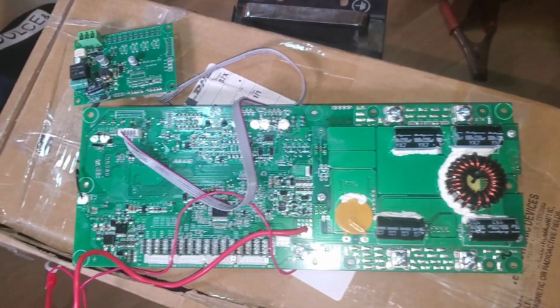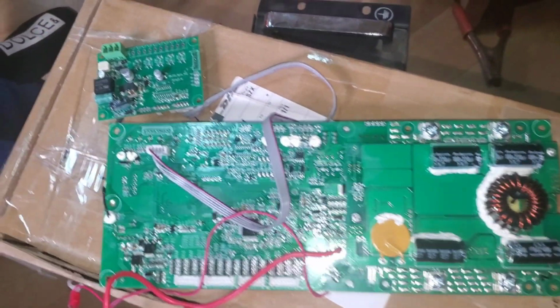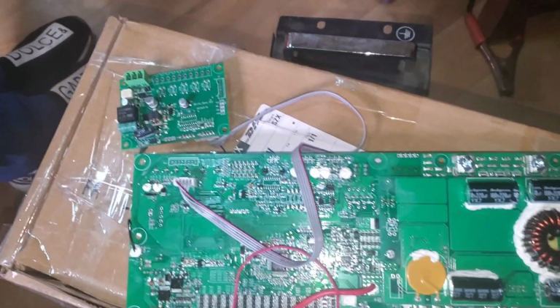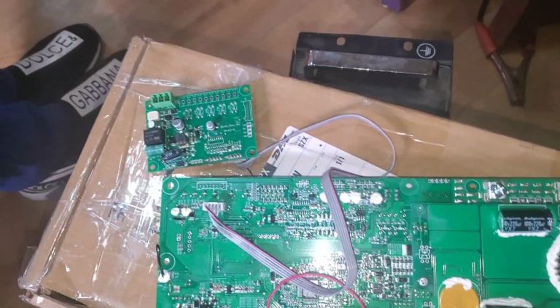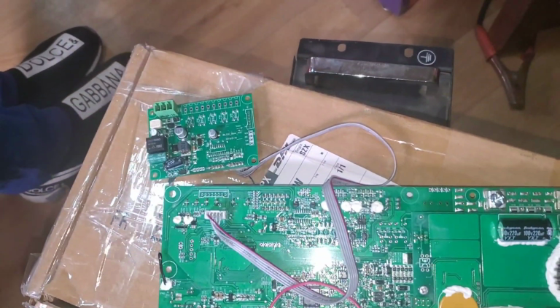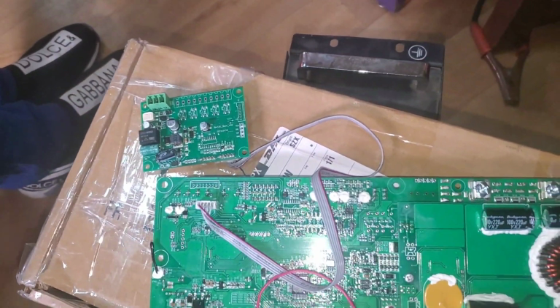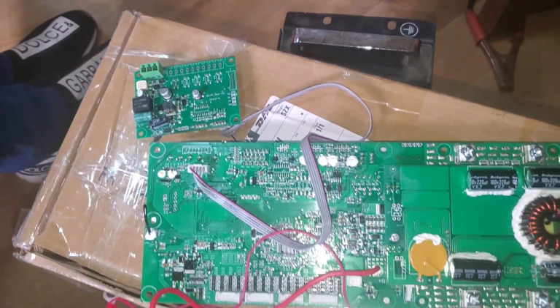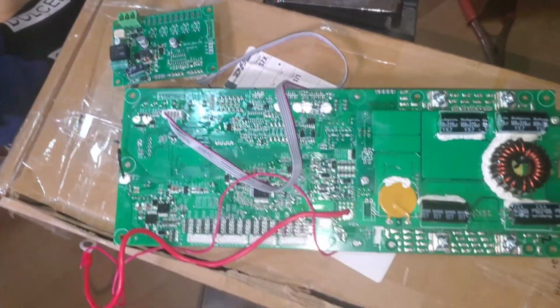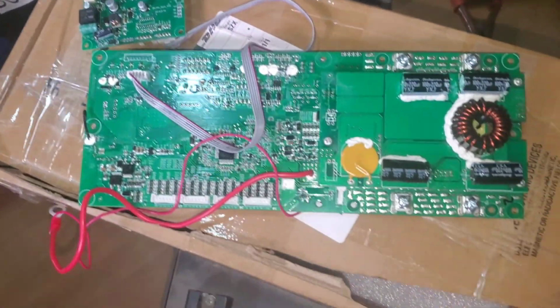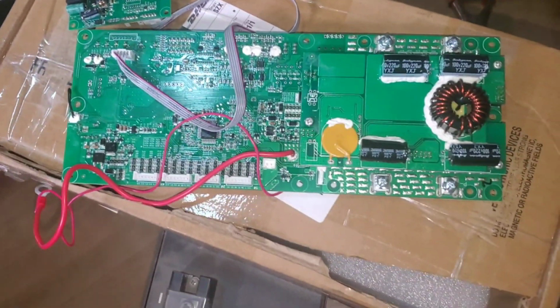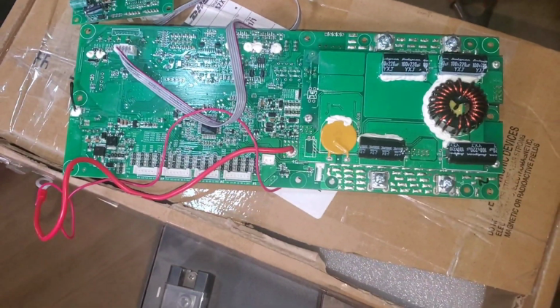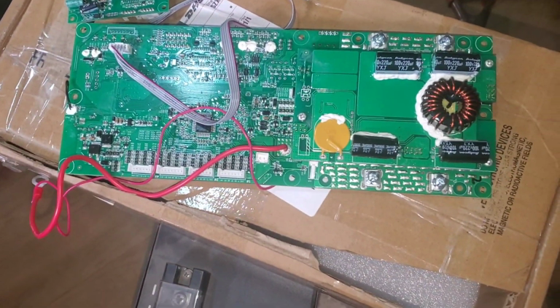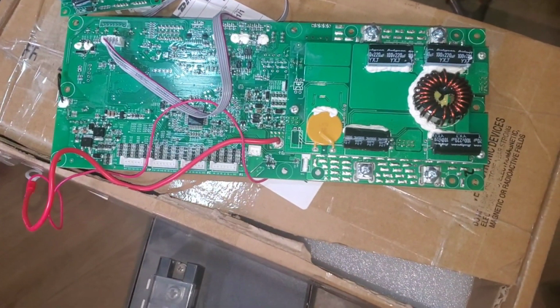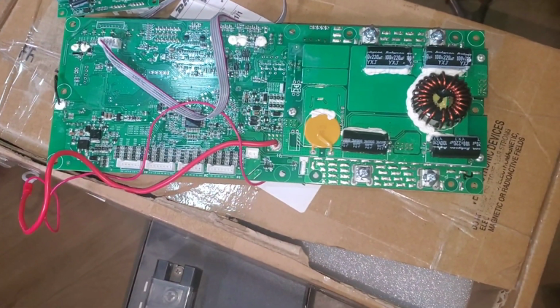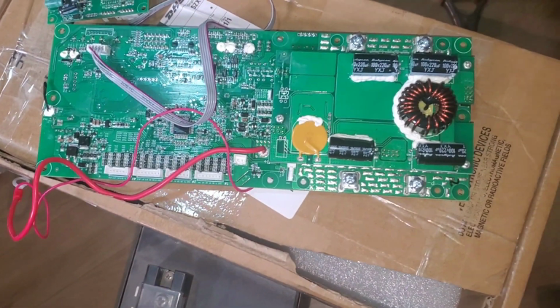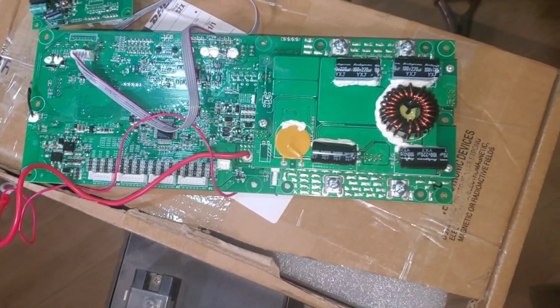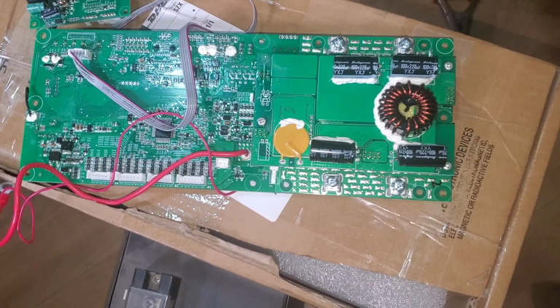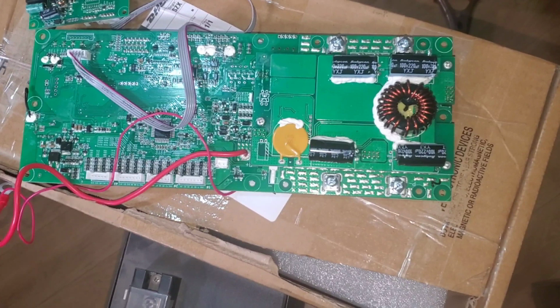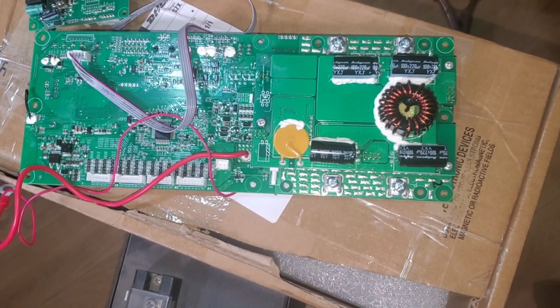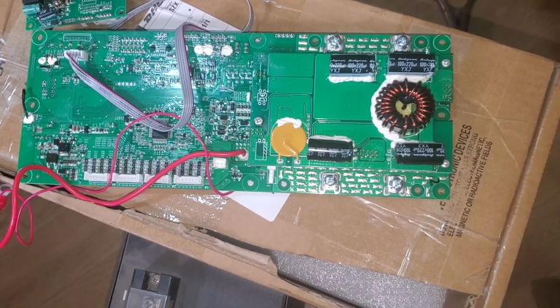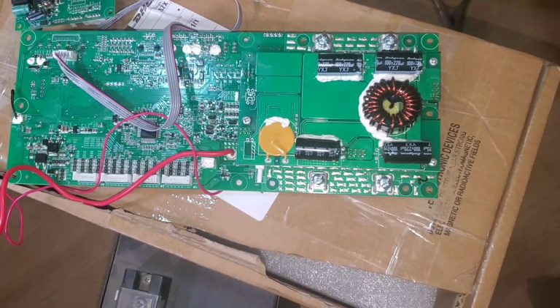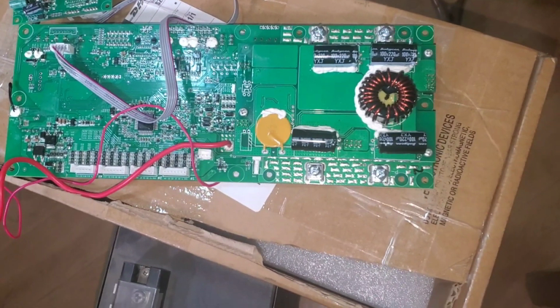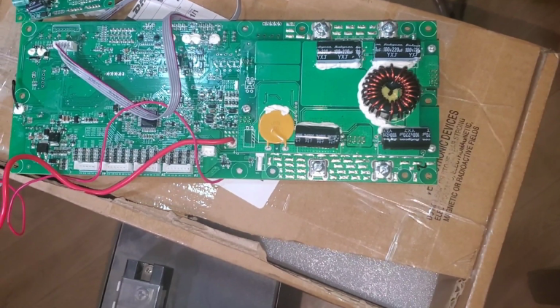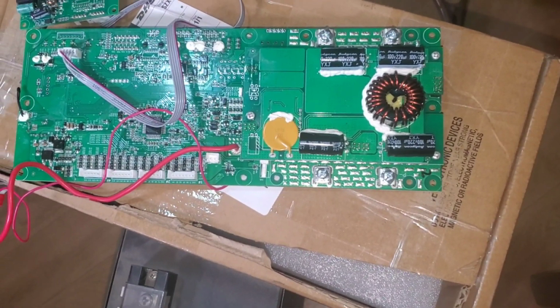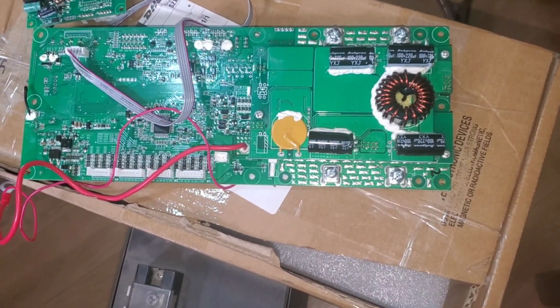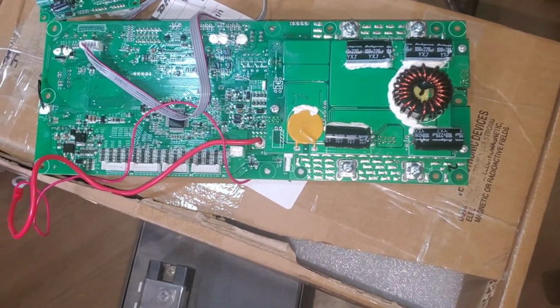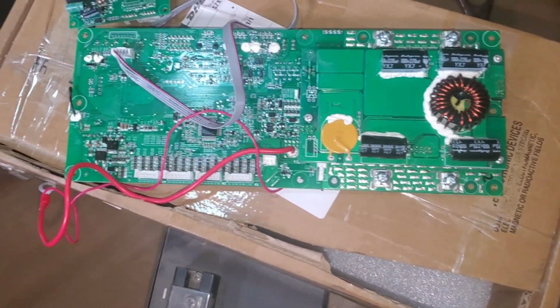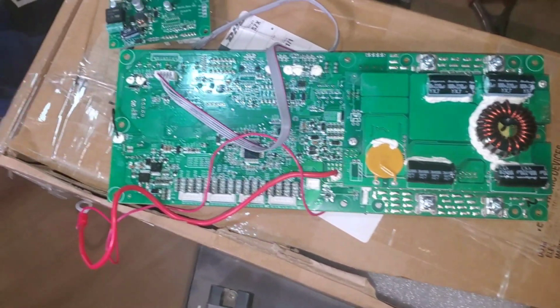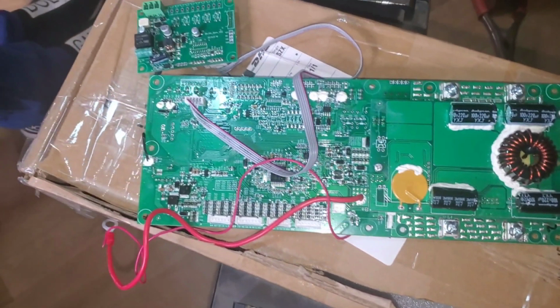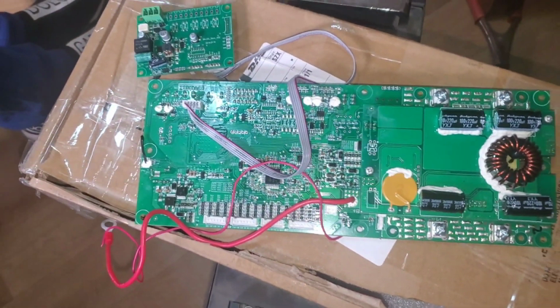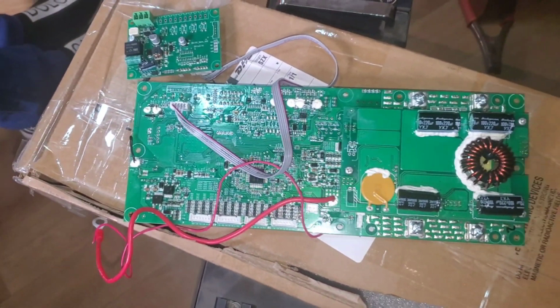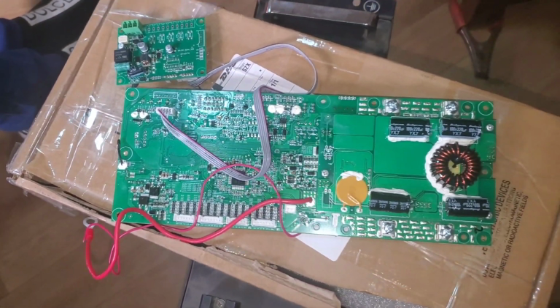Once we open it up, we'll show you the inside. After replacing, we'll test and see to make sure that everything is working fine.